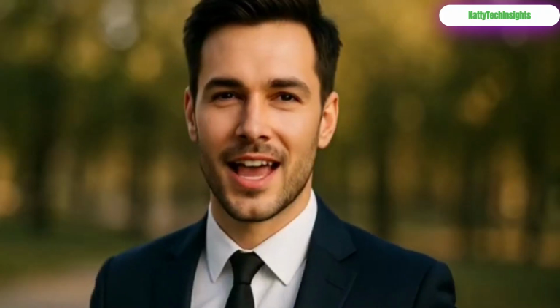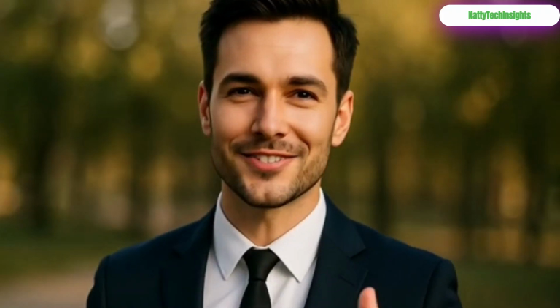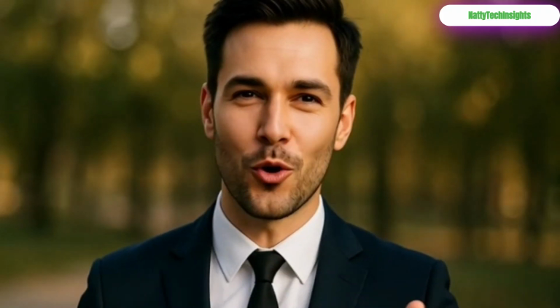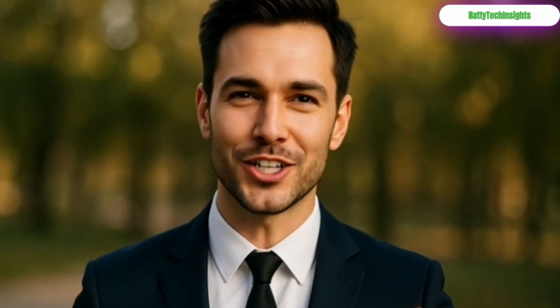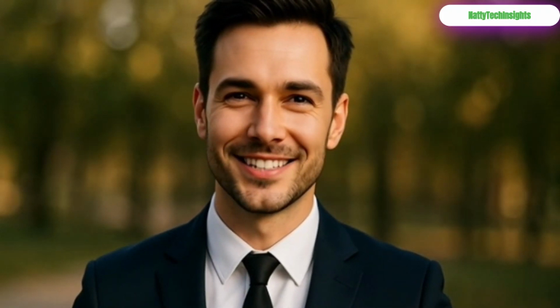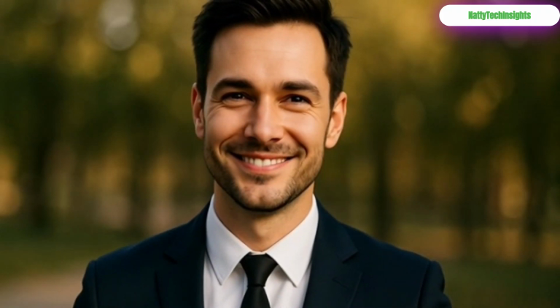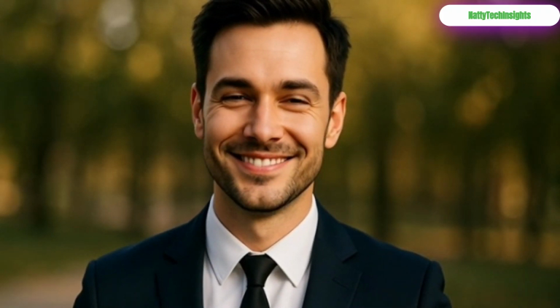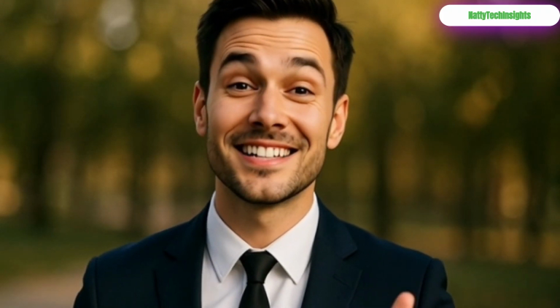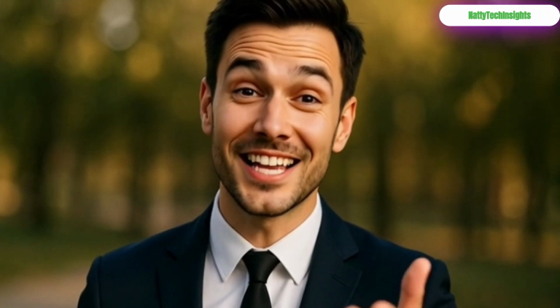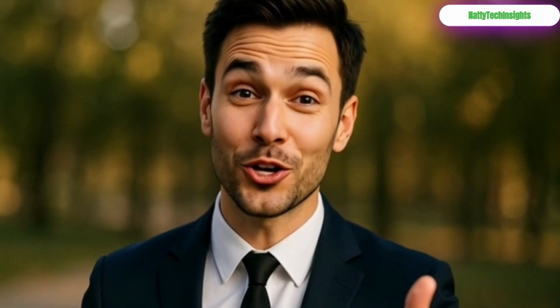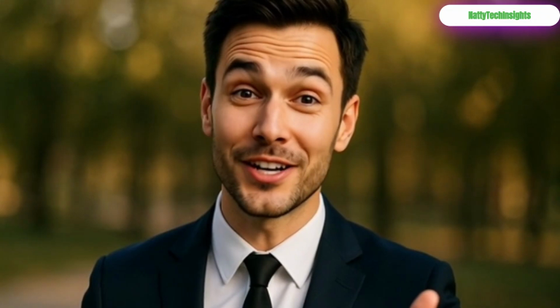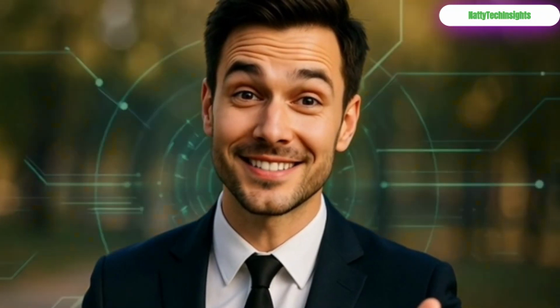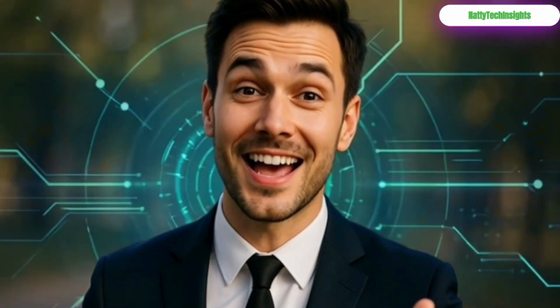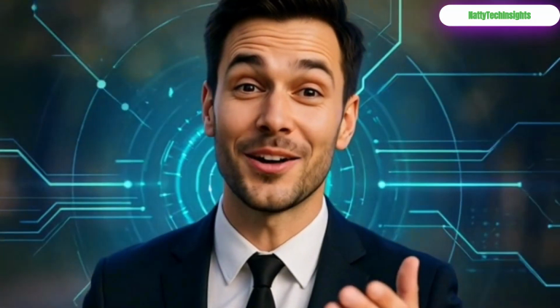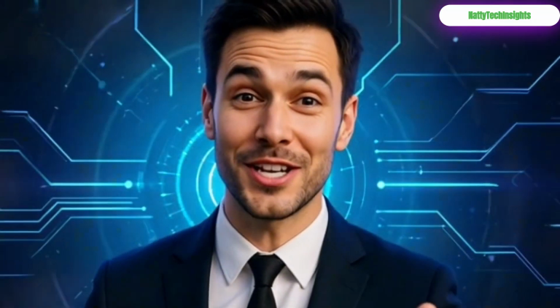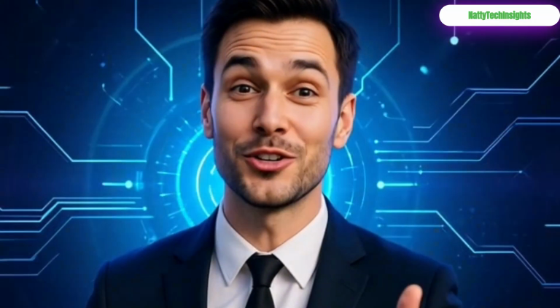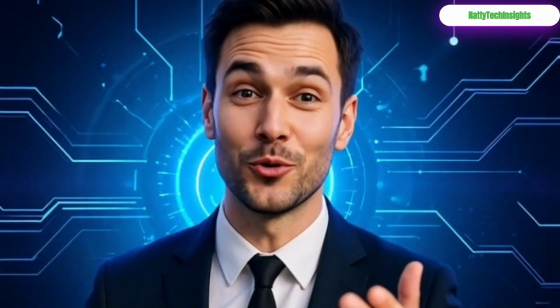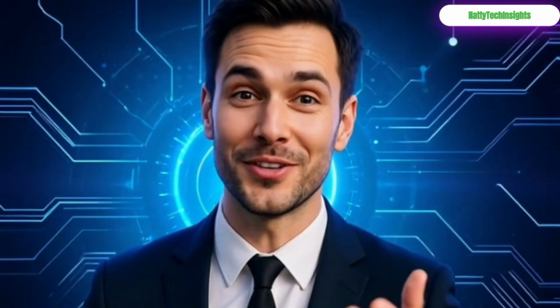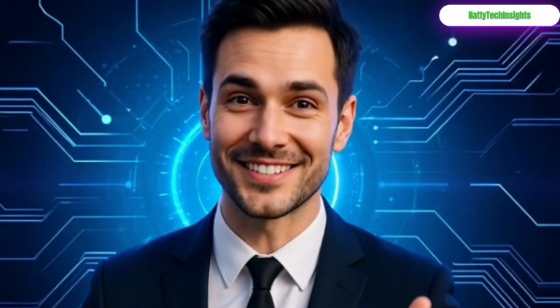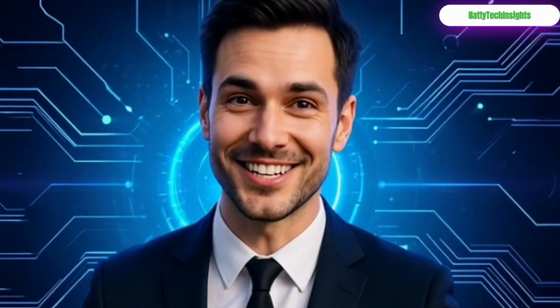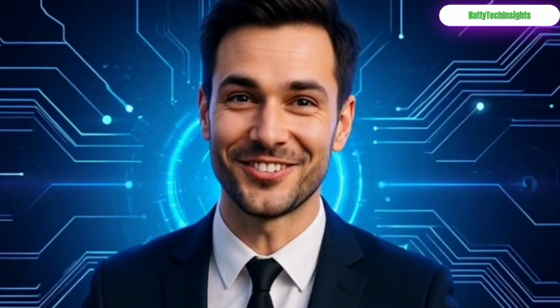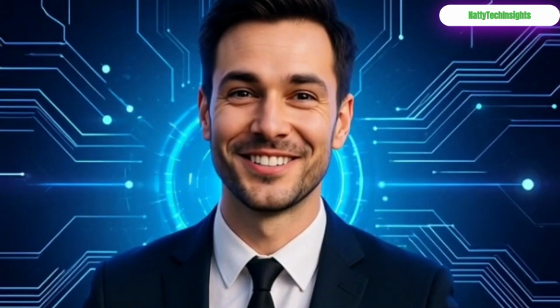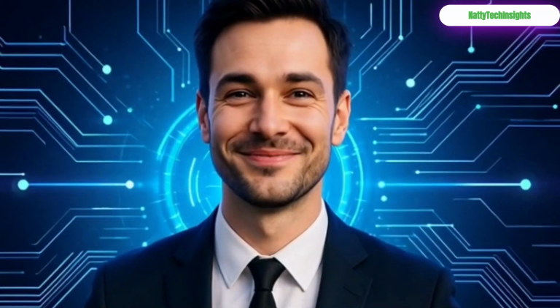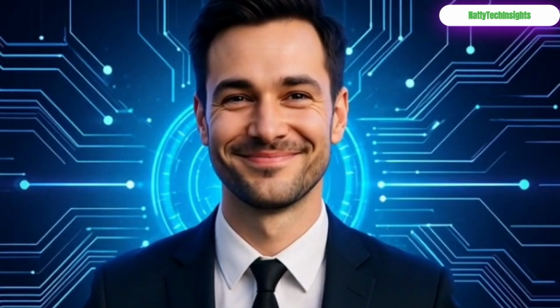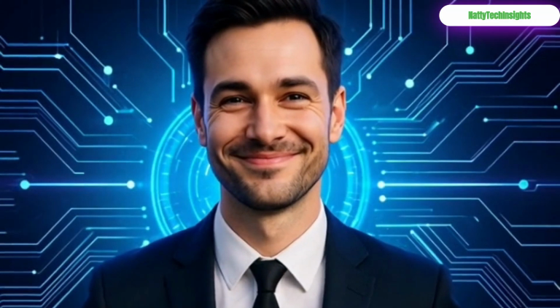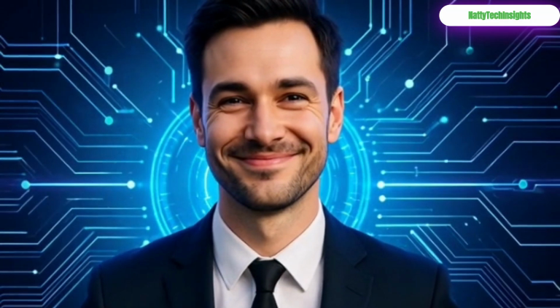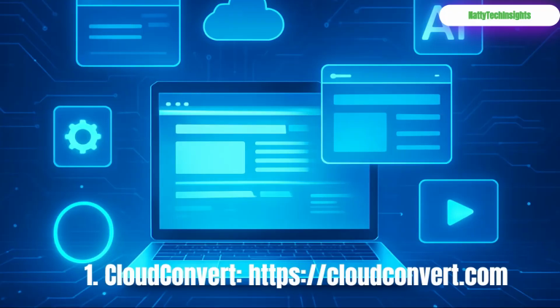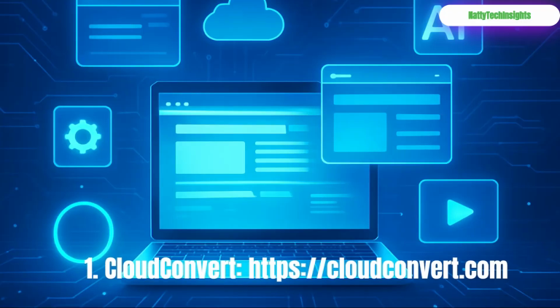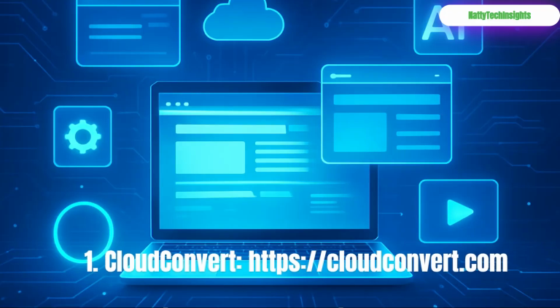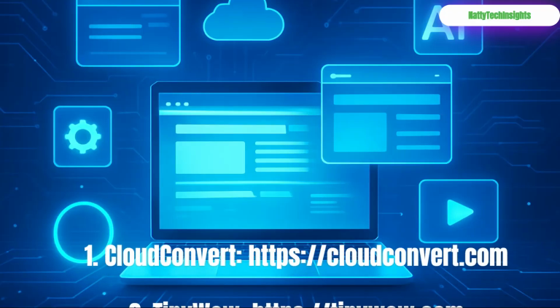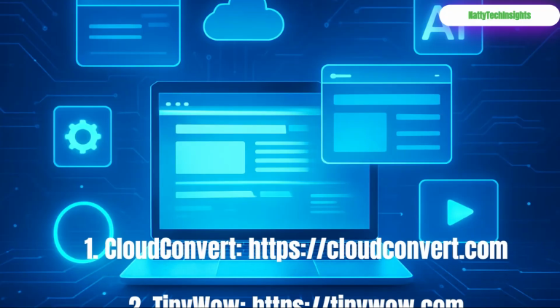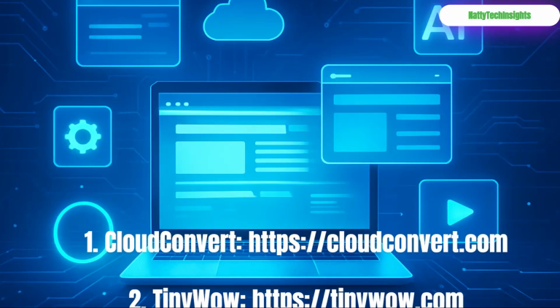Thanks for watching. Stay curious, and we'll see you in the next video. Bye!